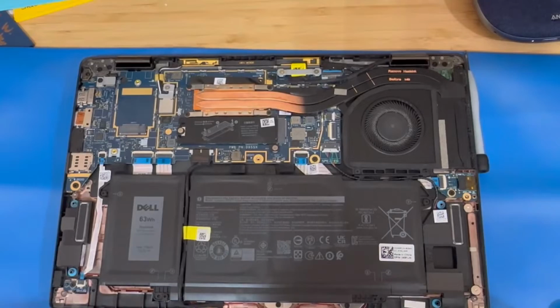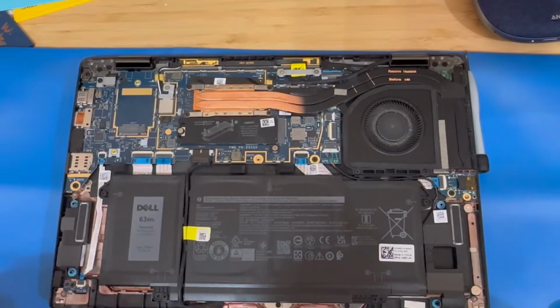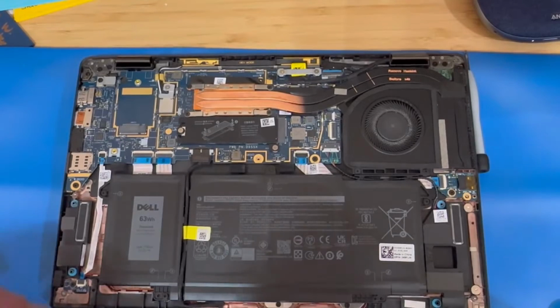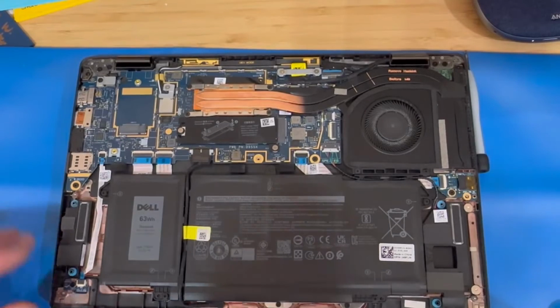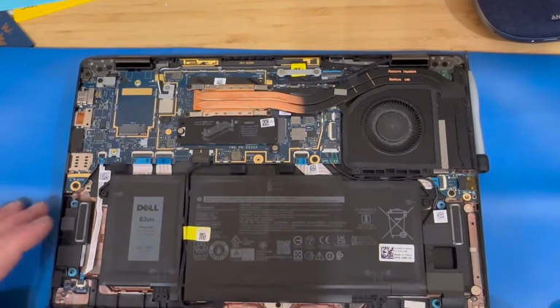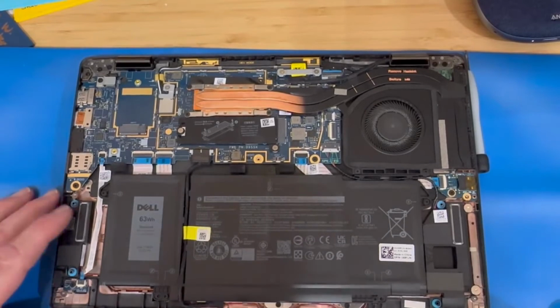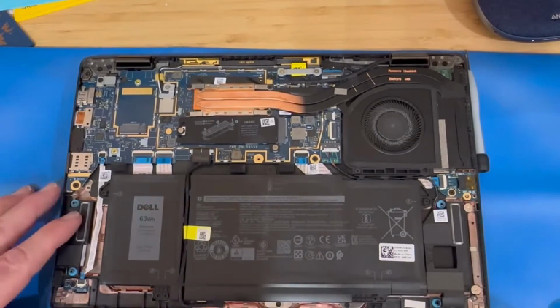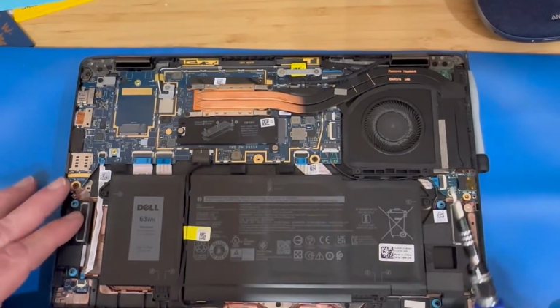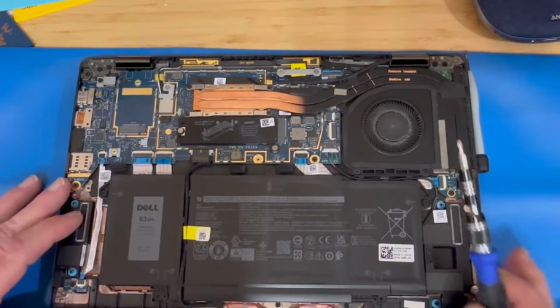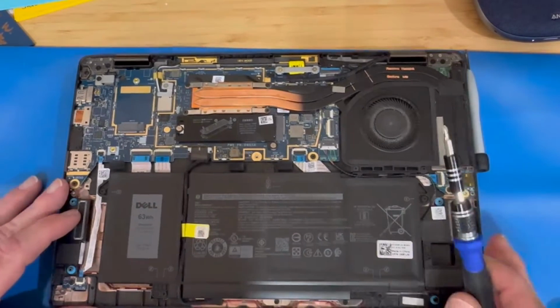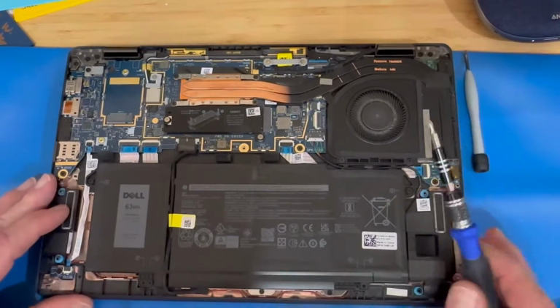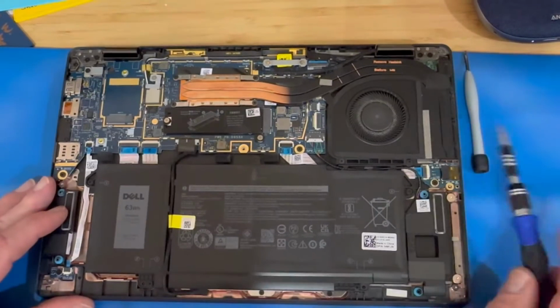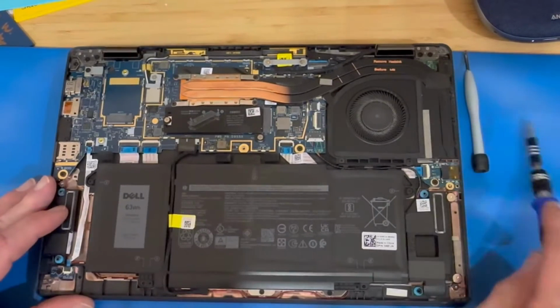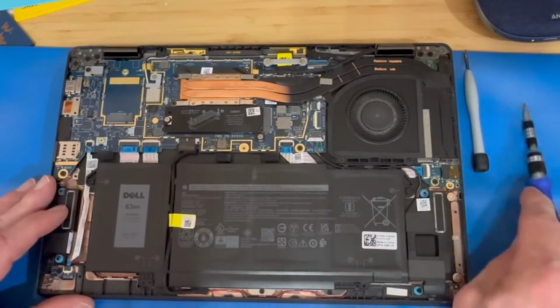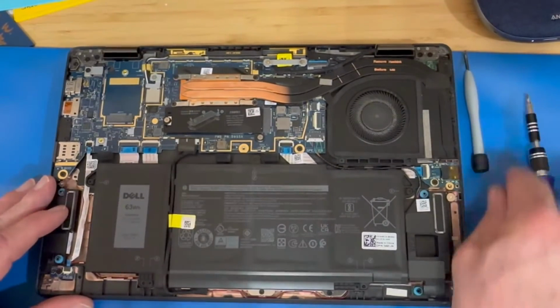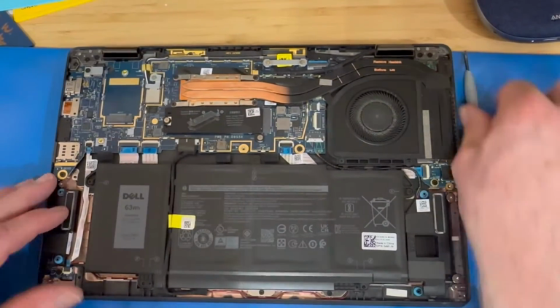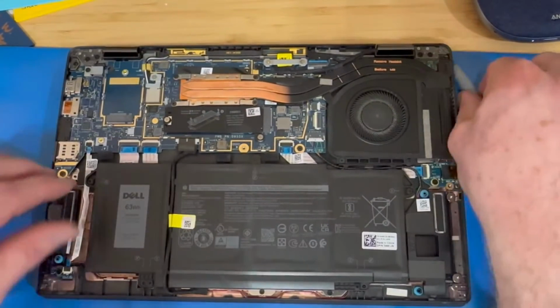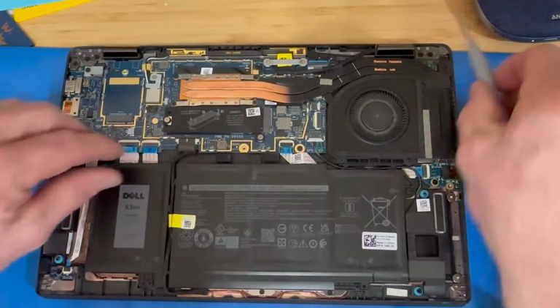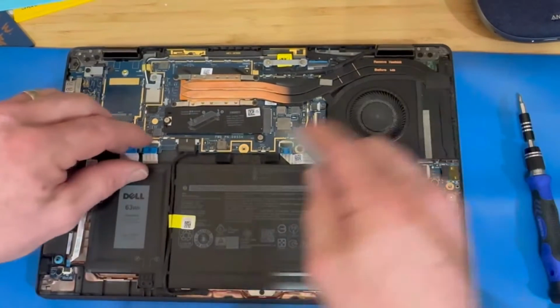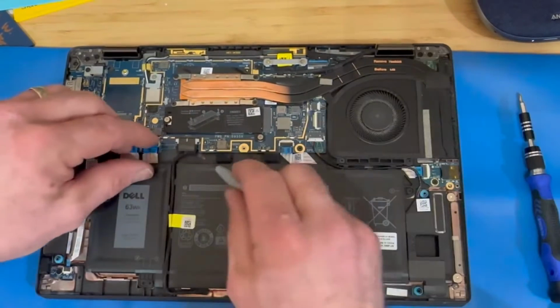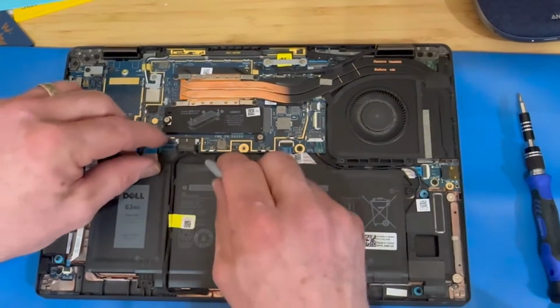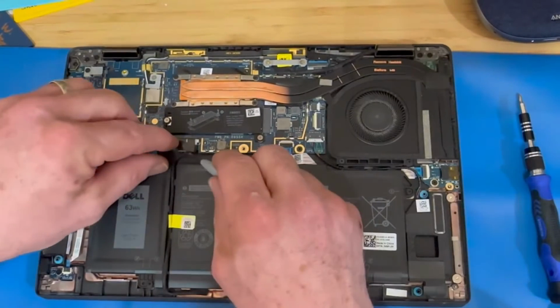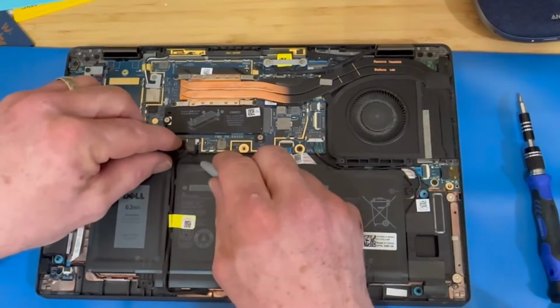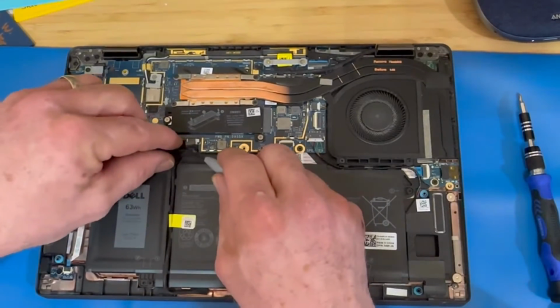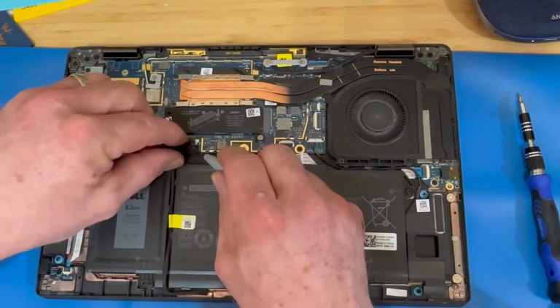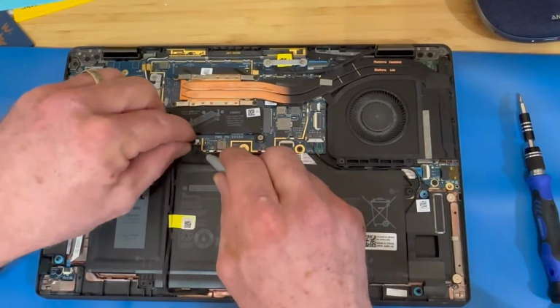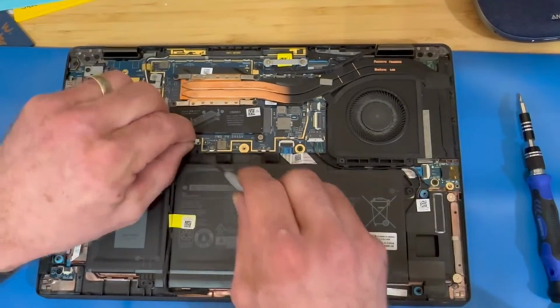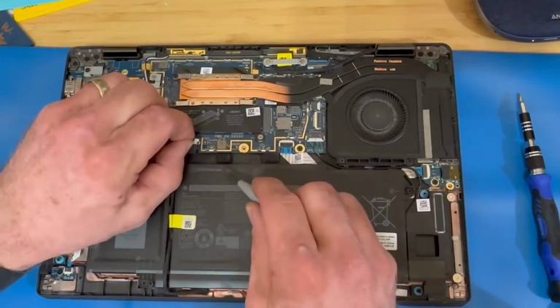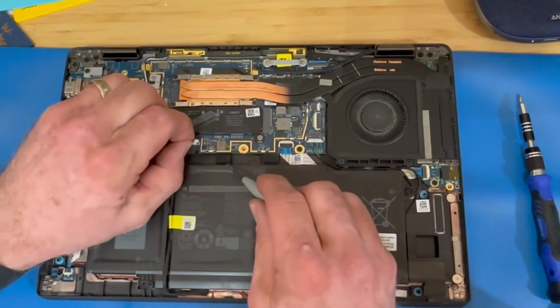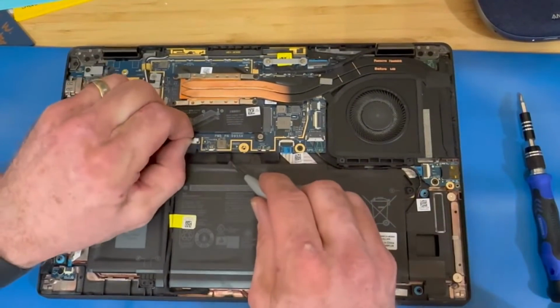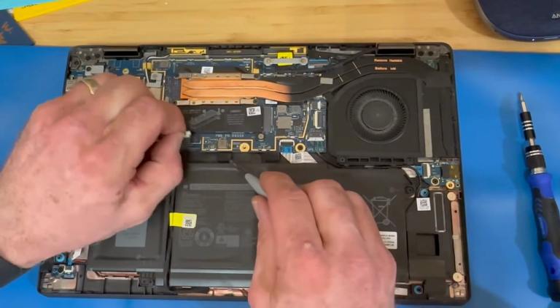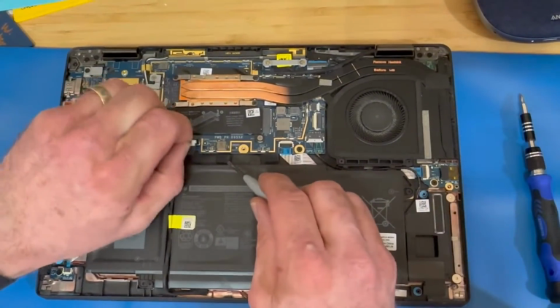Once you get the bottom cover off, you're going to remove your battery connector from the motherboard.